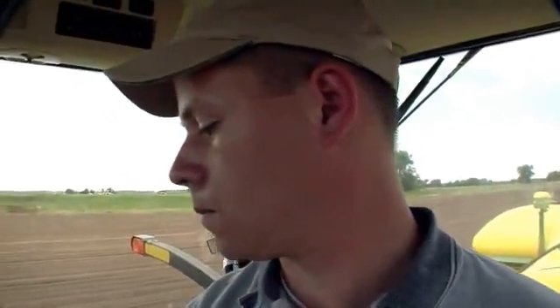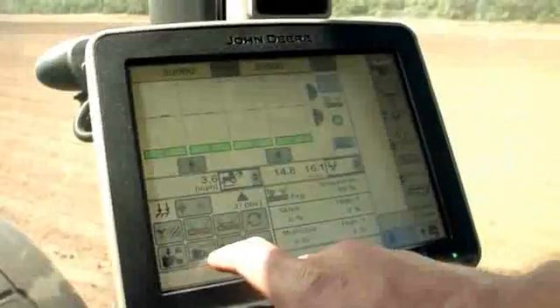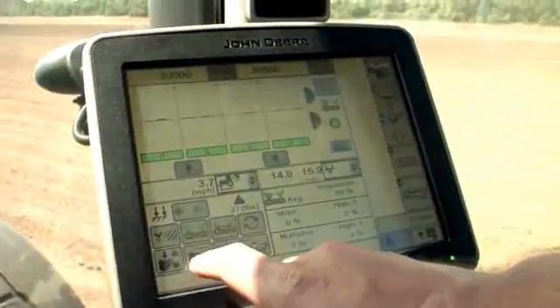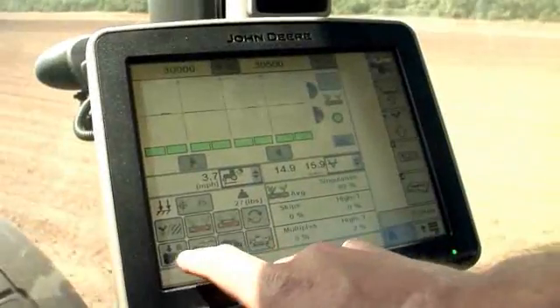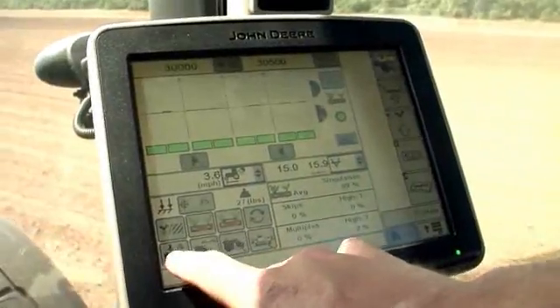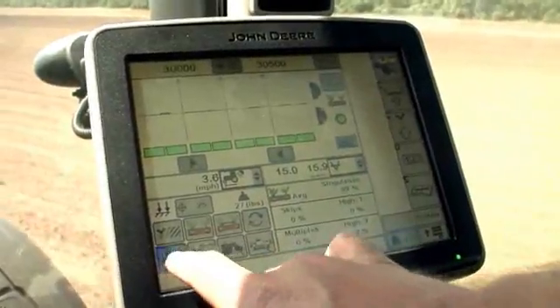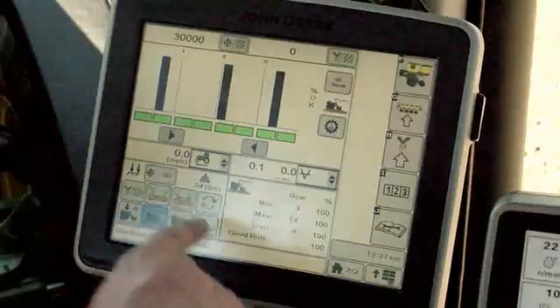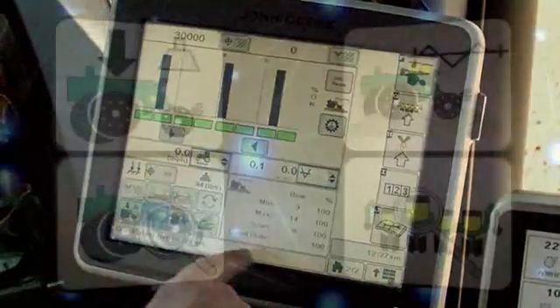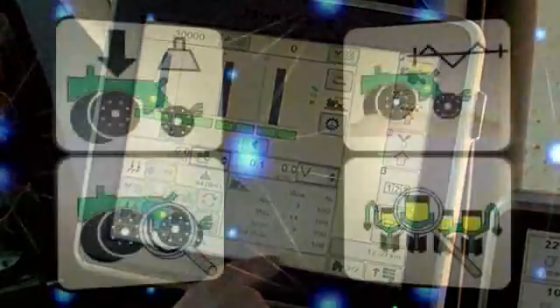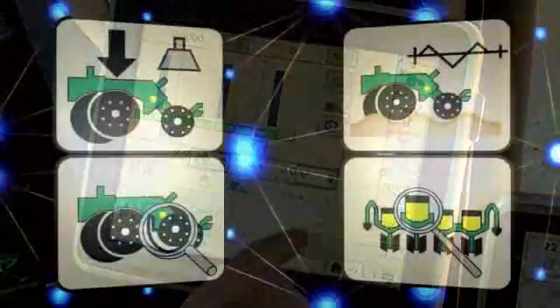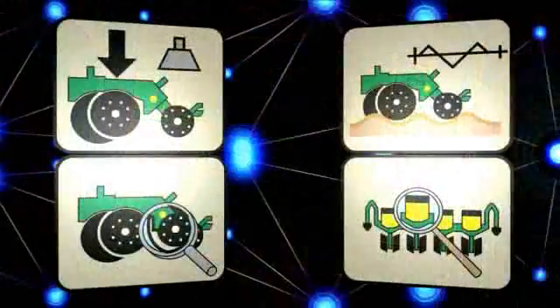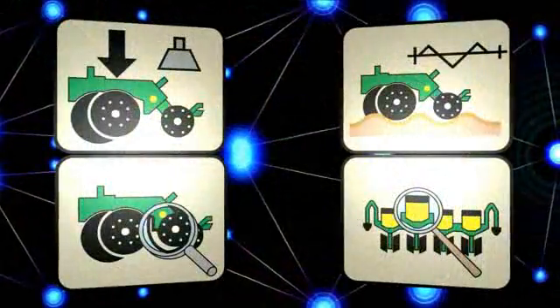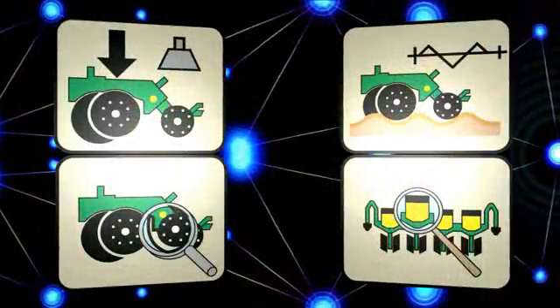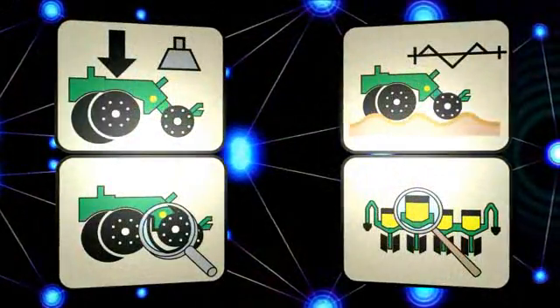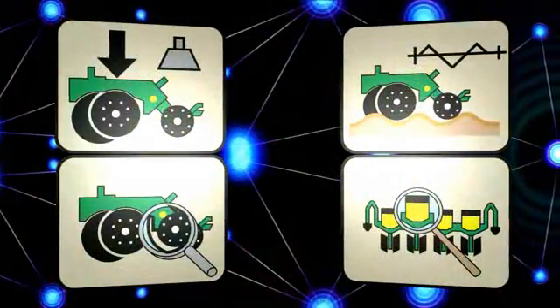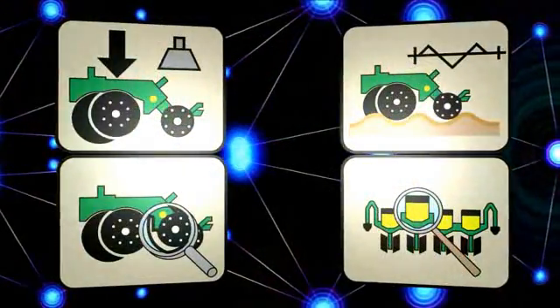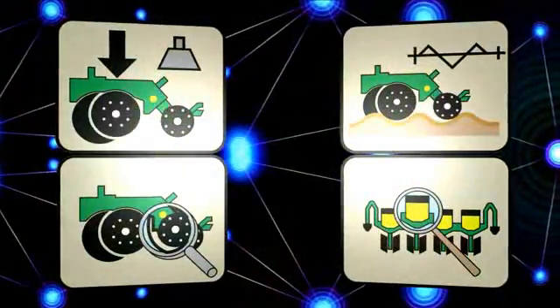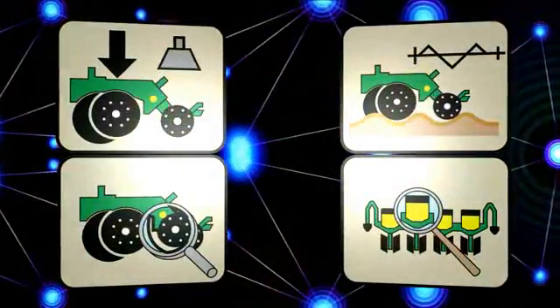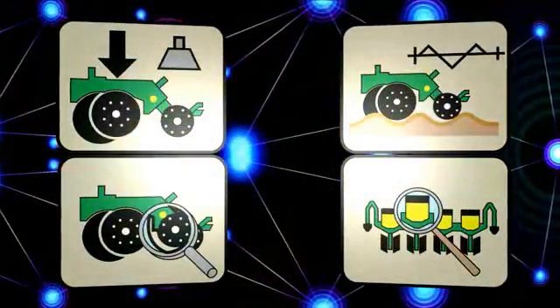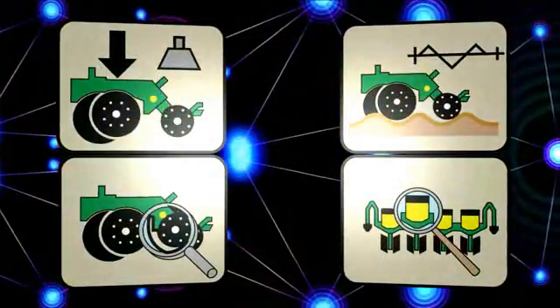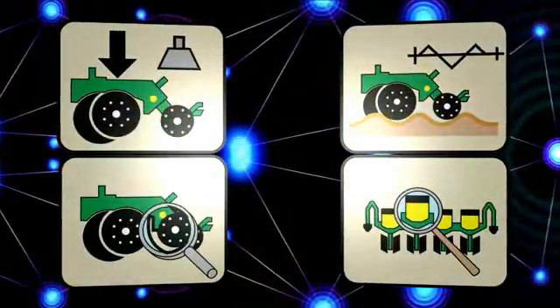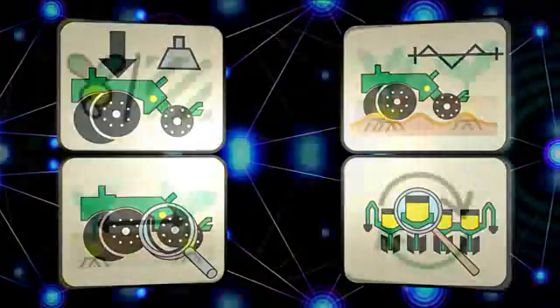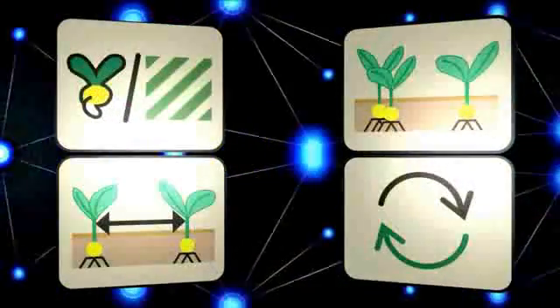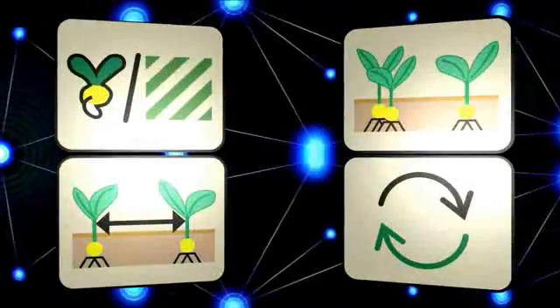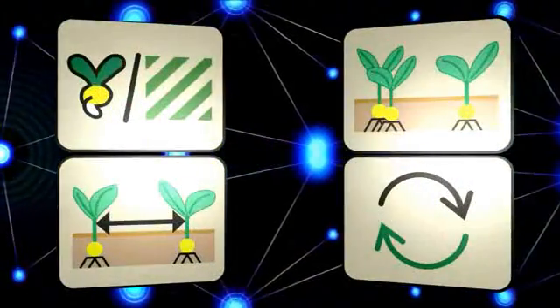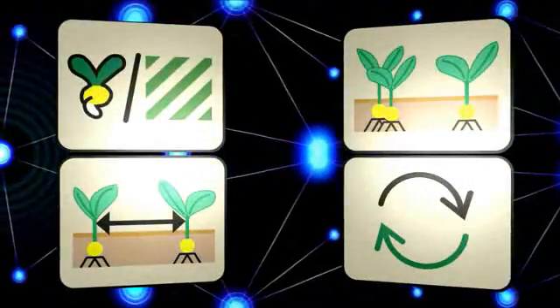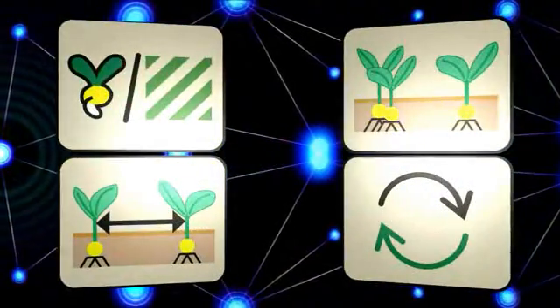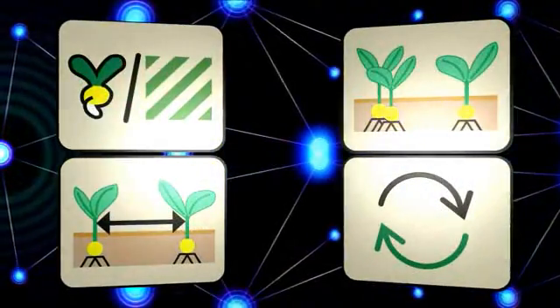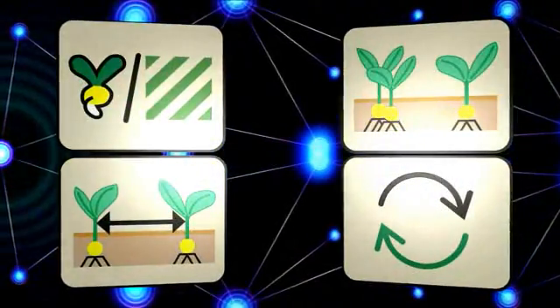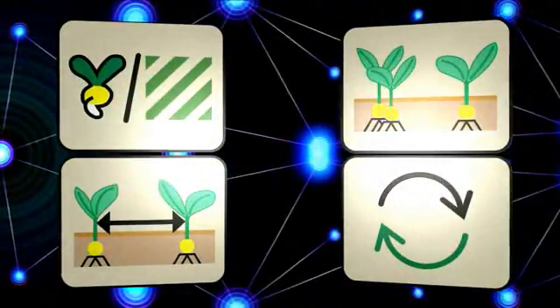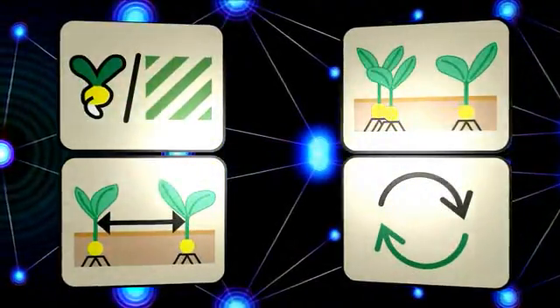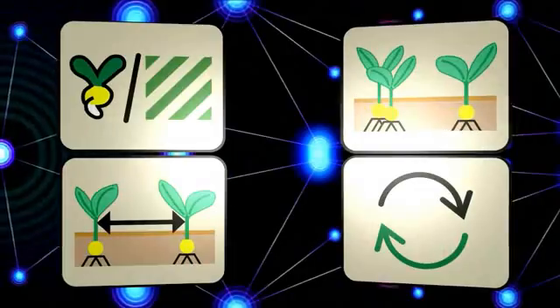Real-time monitoring of row unit downforce, ride dynamics, seed singulation, seed skips, seed doubles.